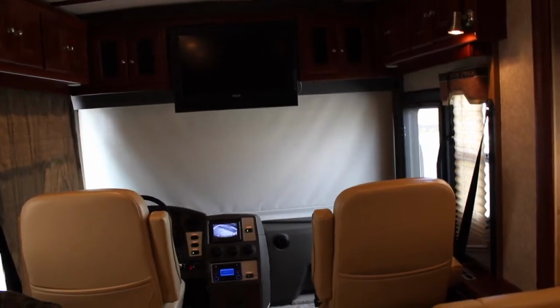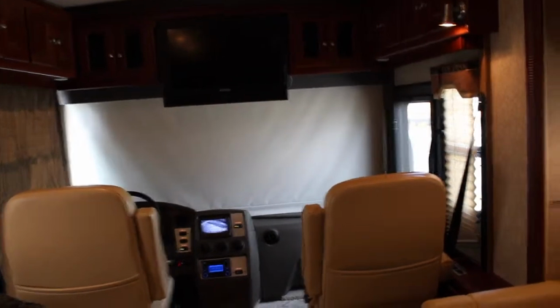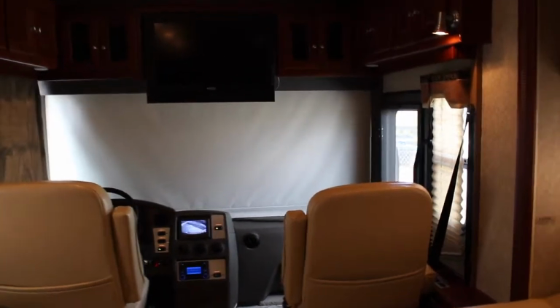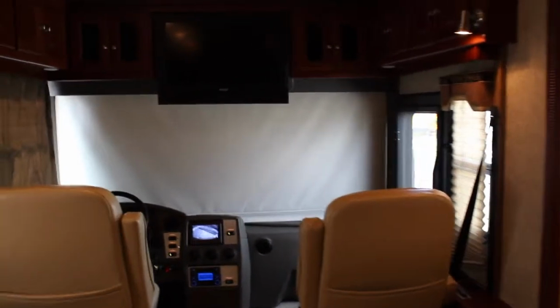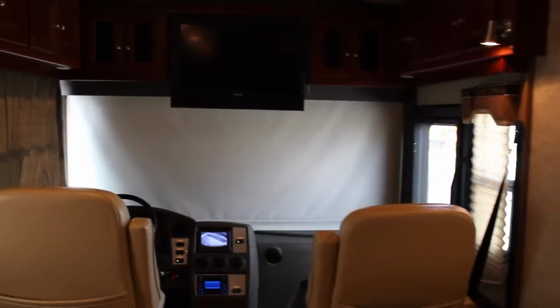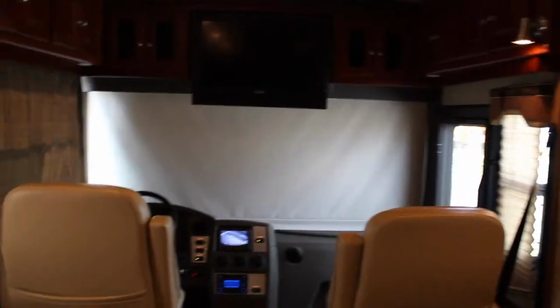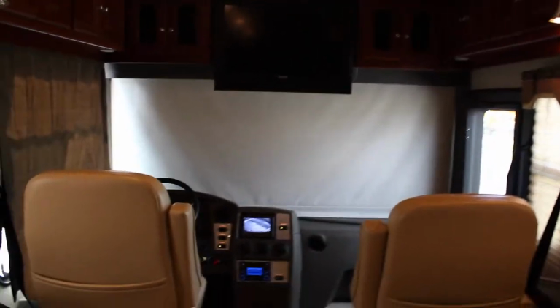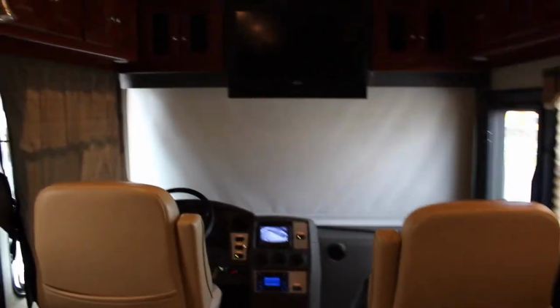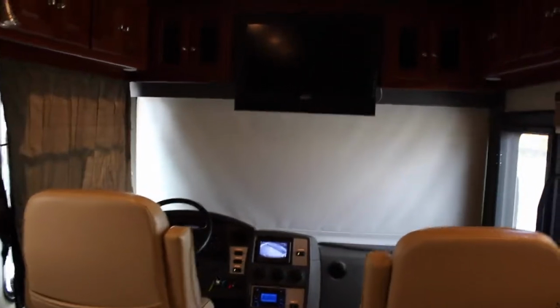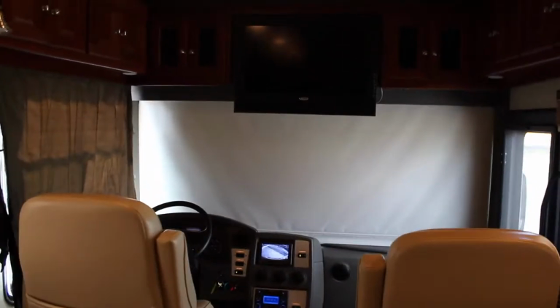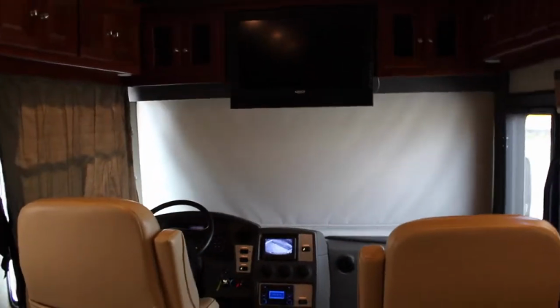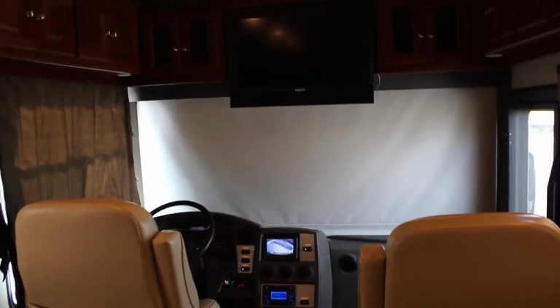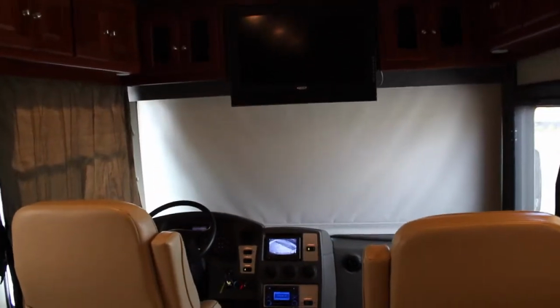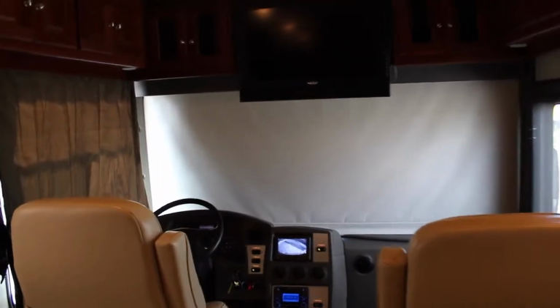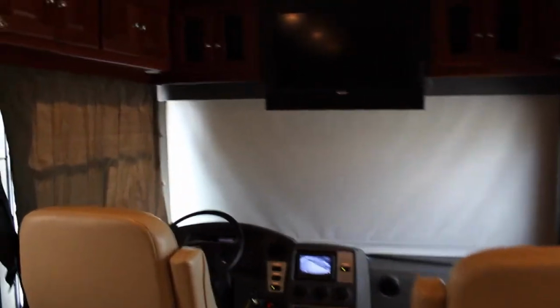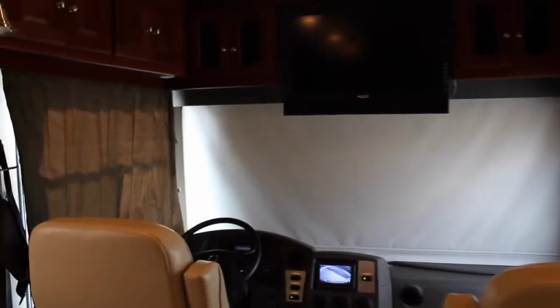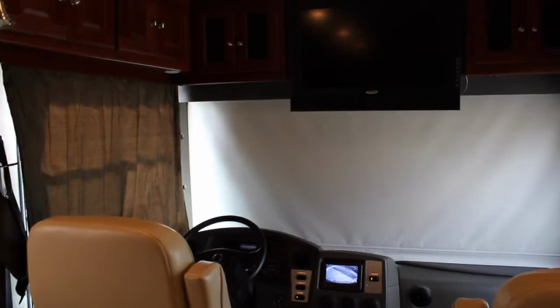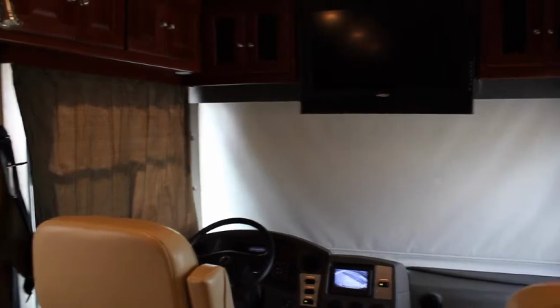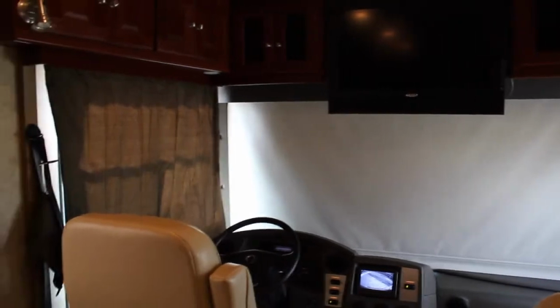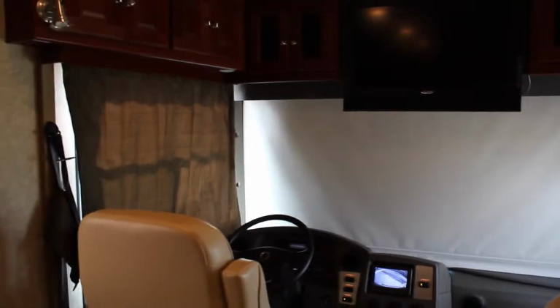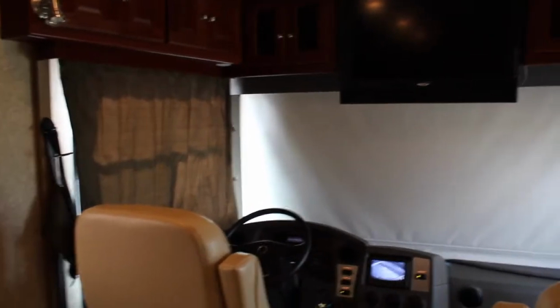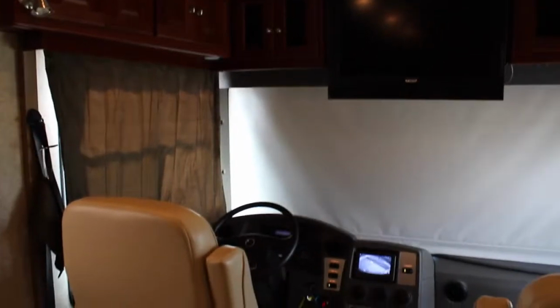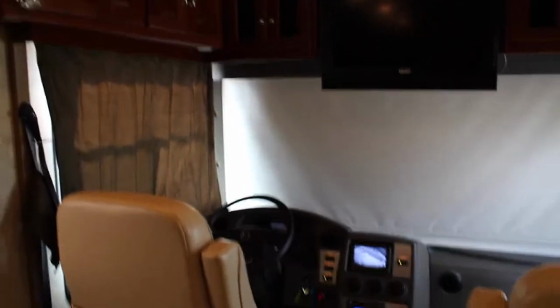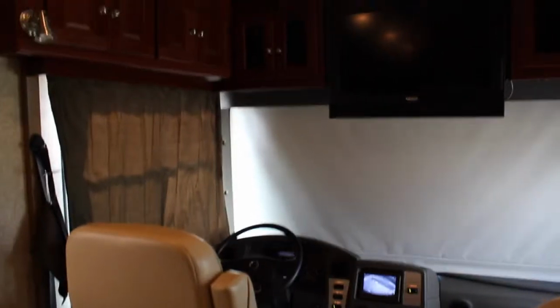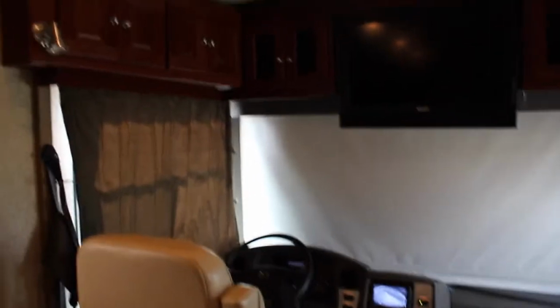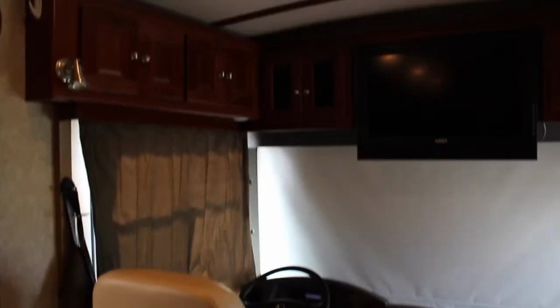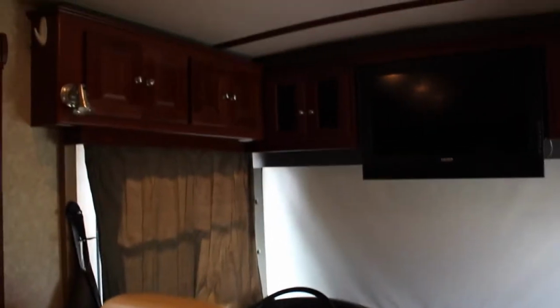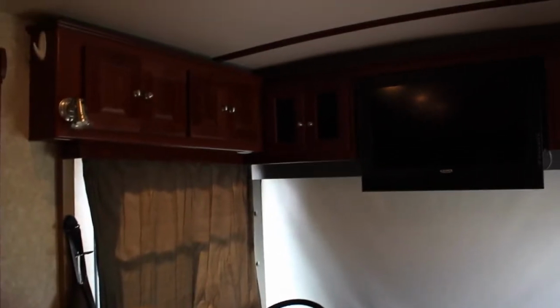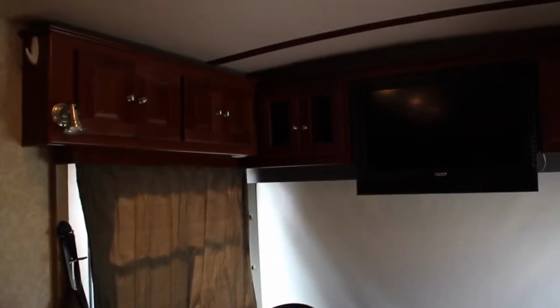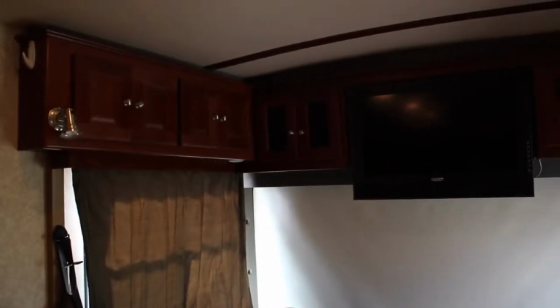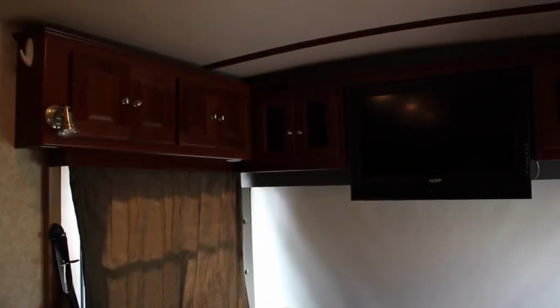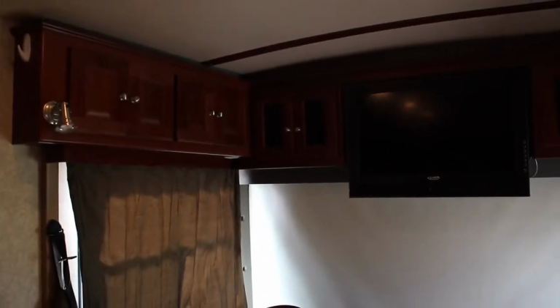As with any diesel pusher, it's got a lot more features than your regular Class A RV.